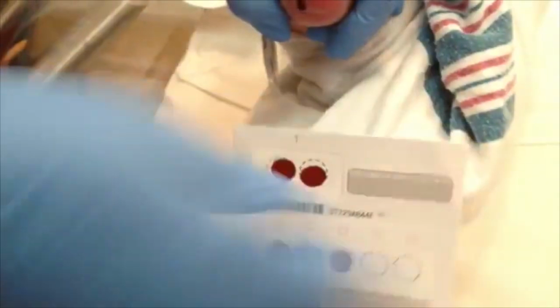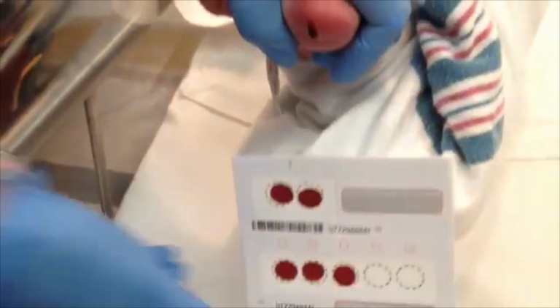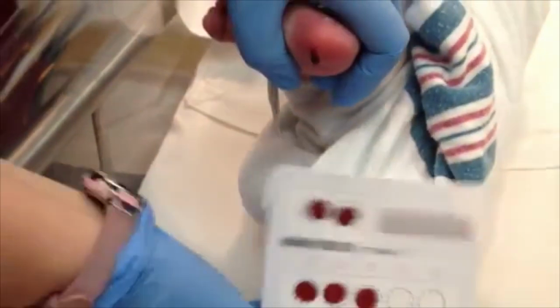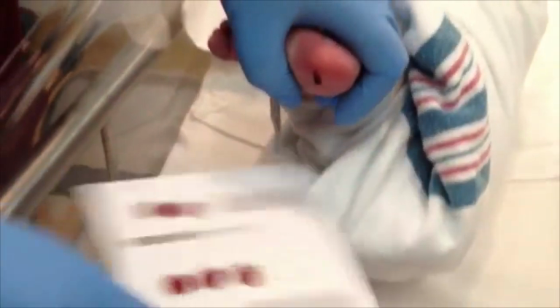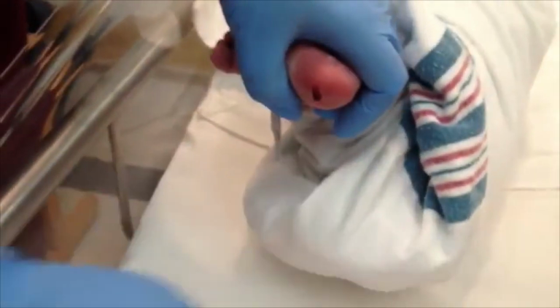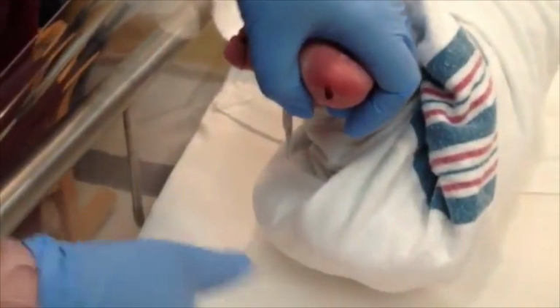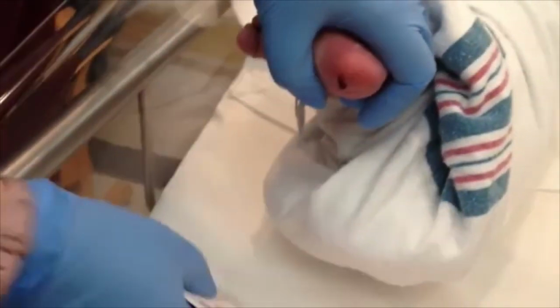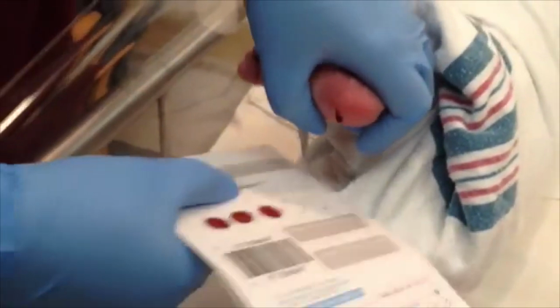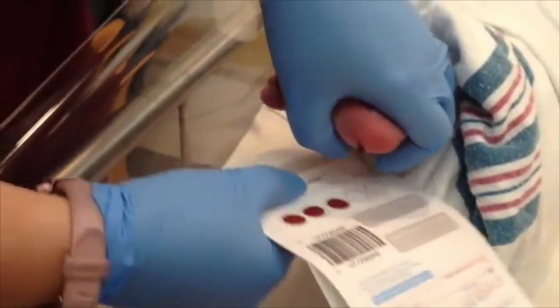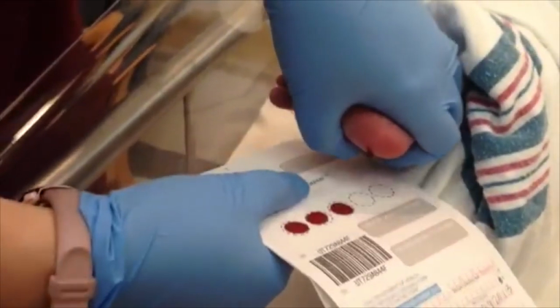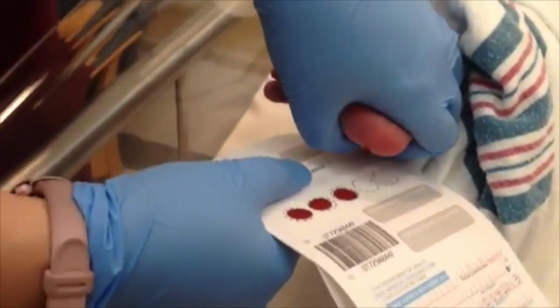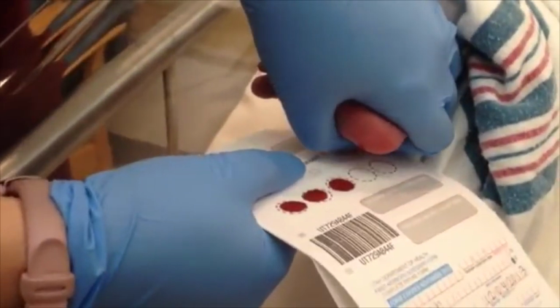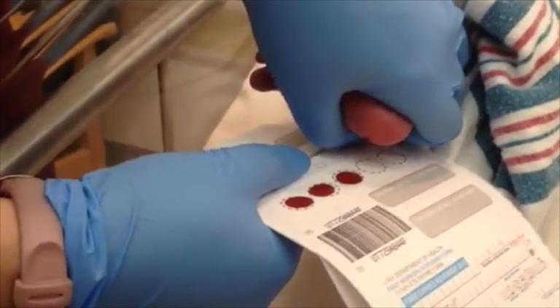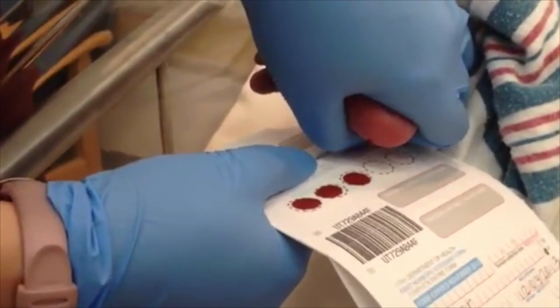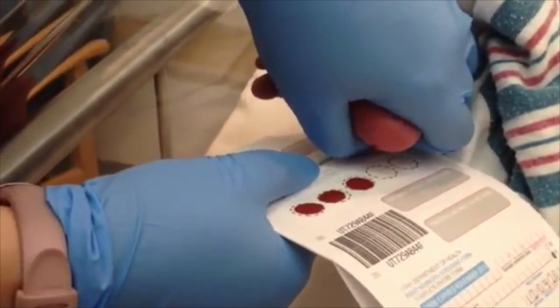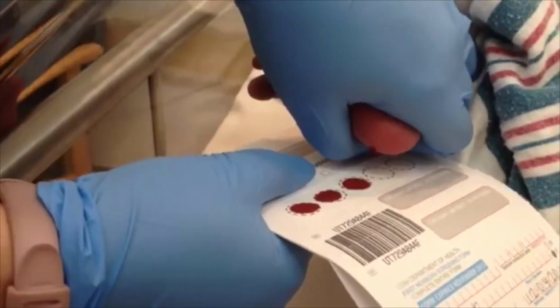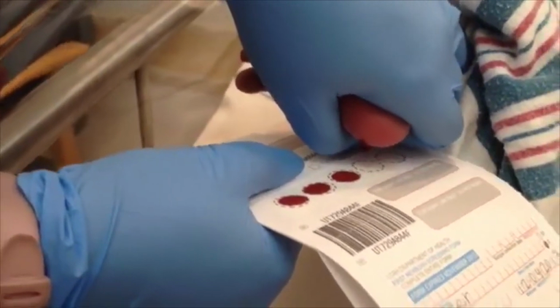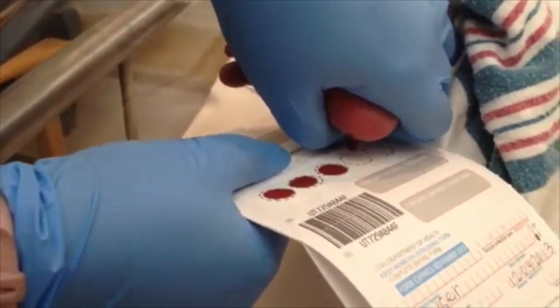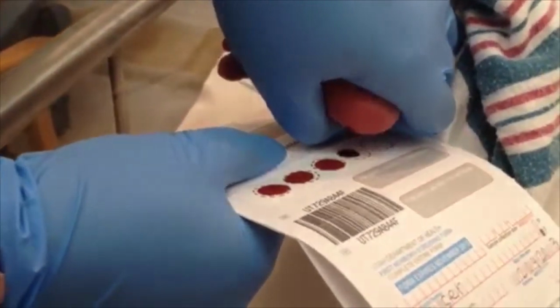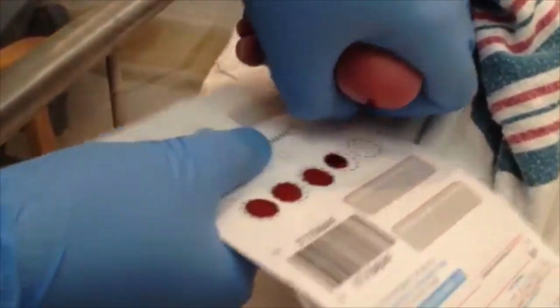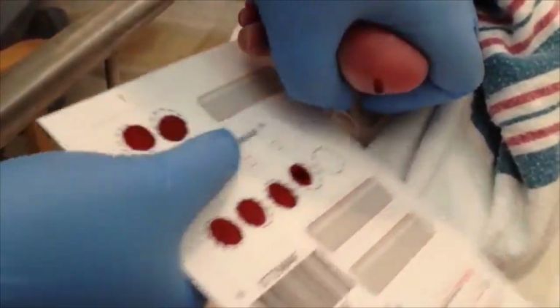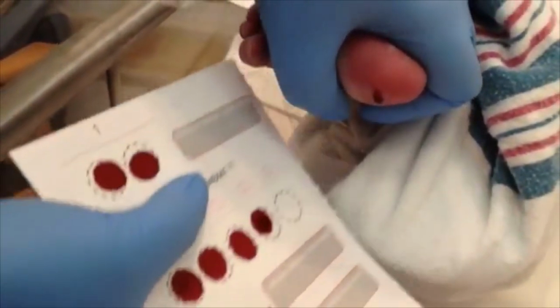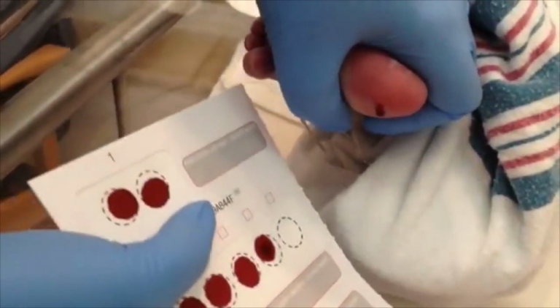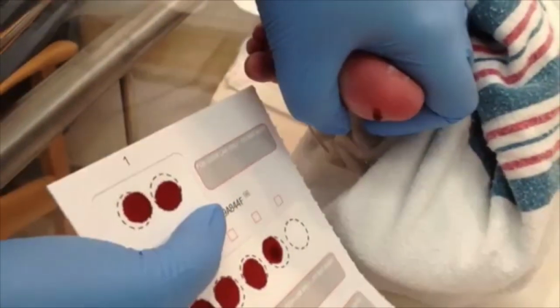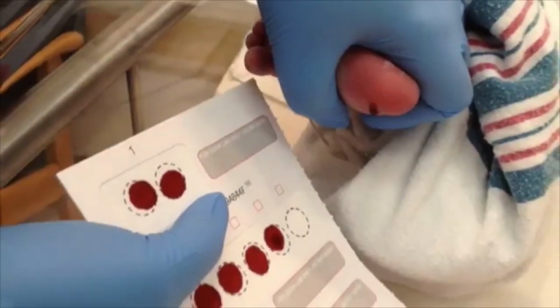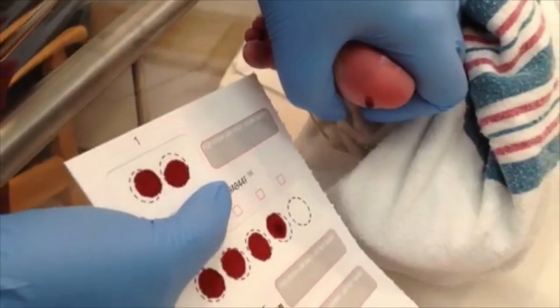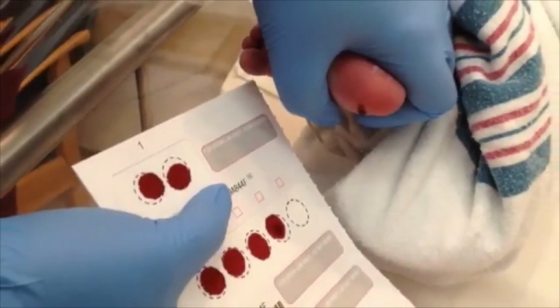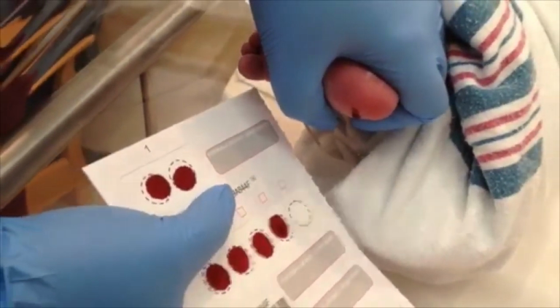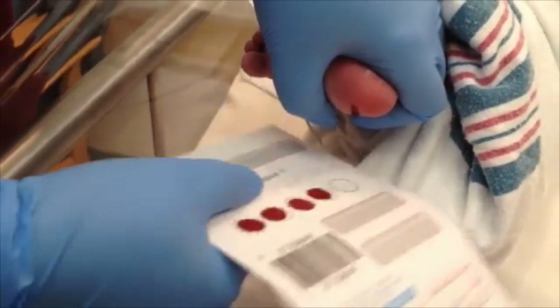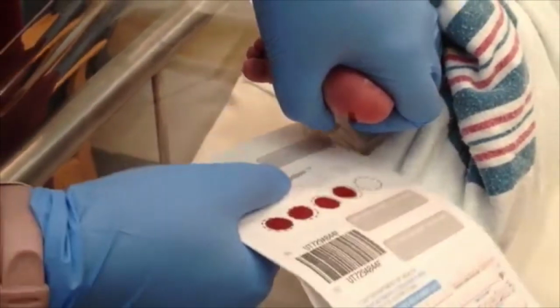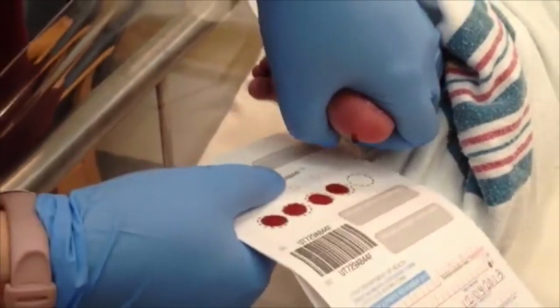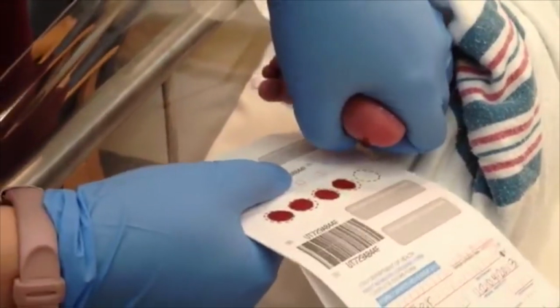Now I'm just collecting the blood, just letting it kind of fall right into the circle and fill it up.